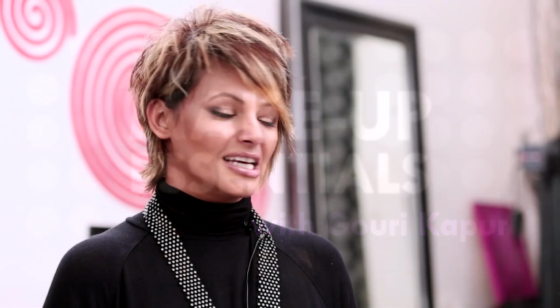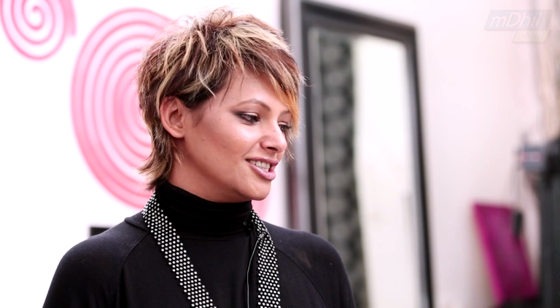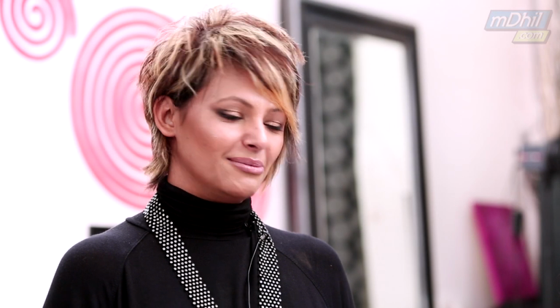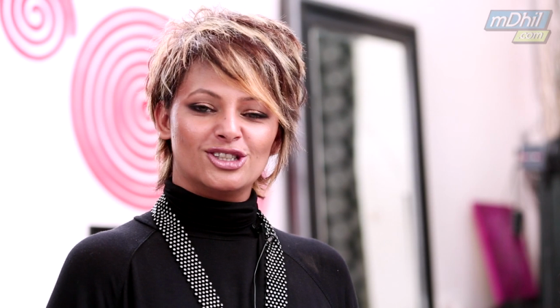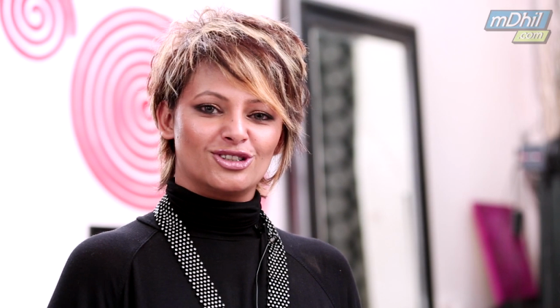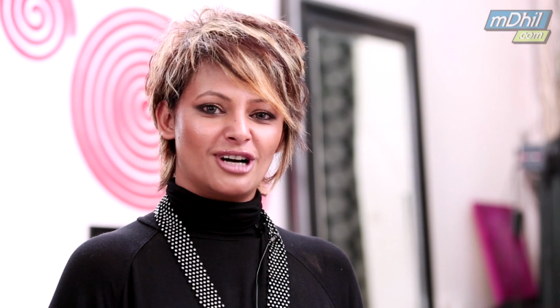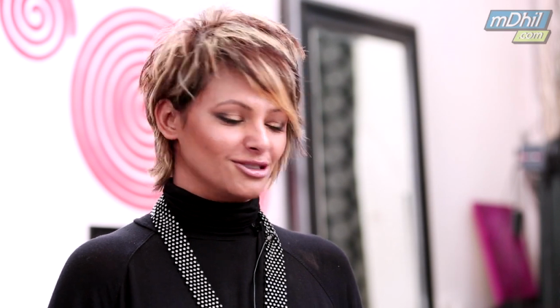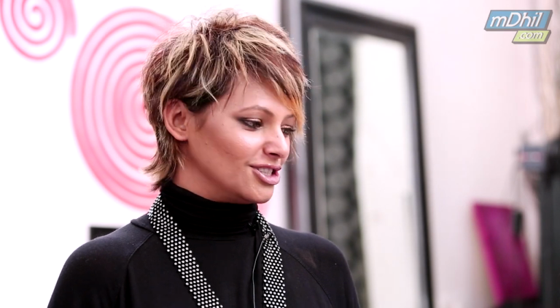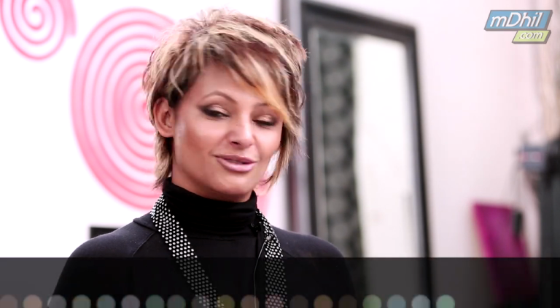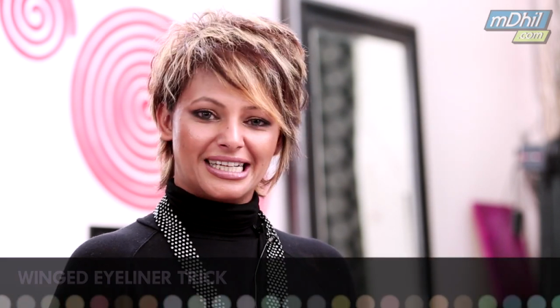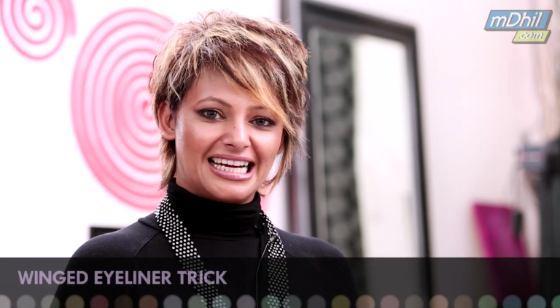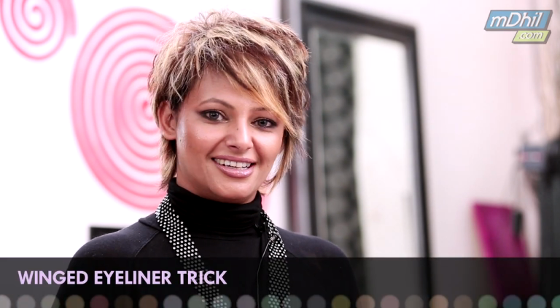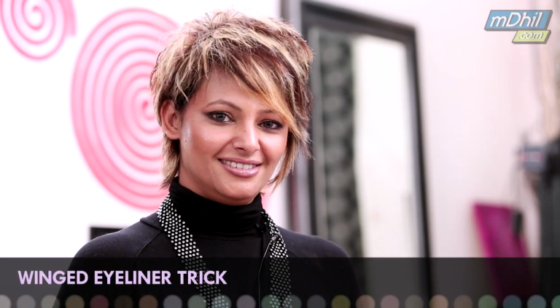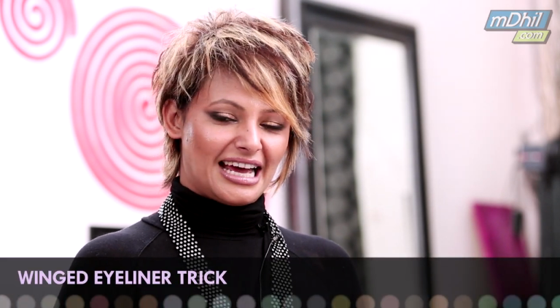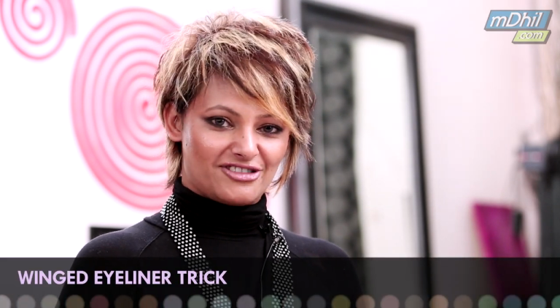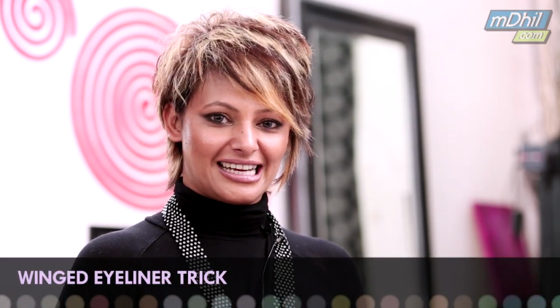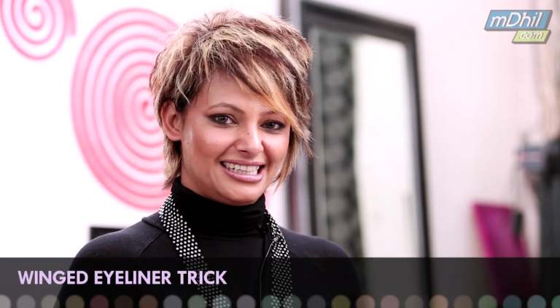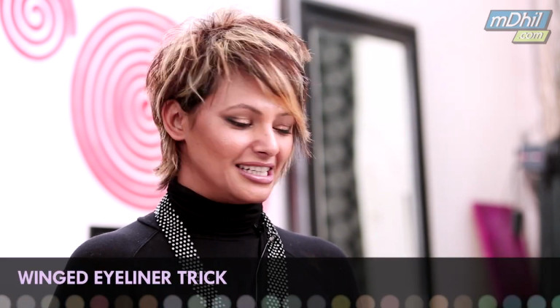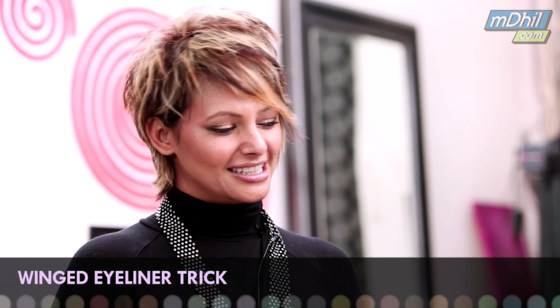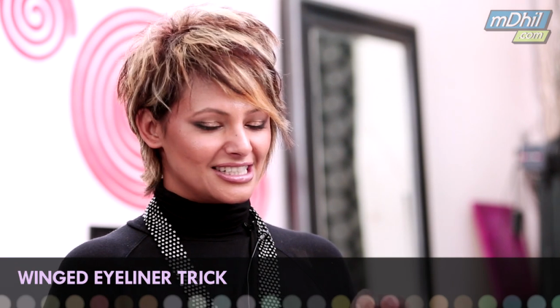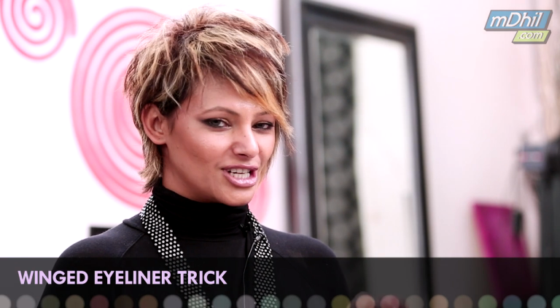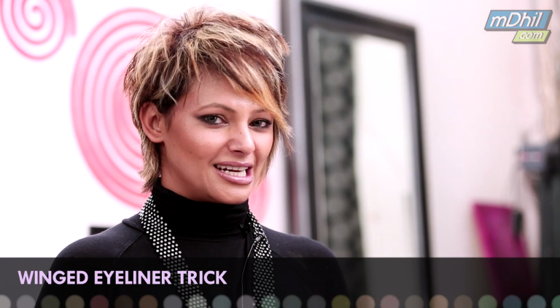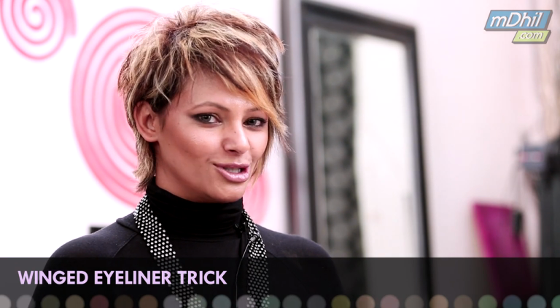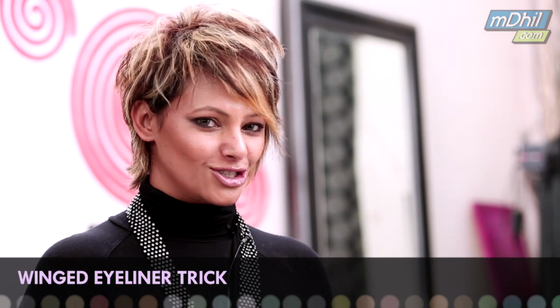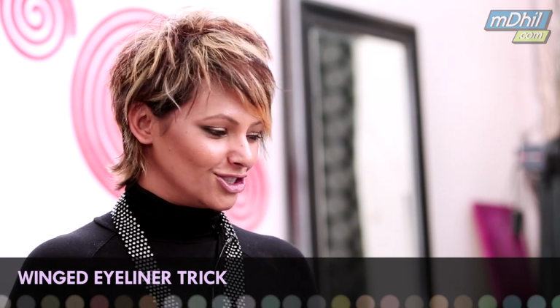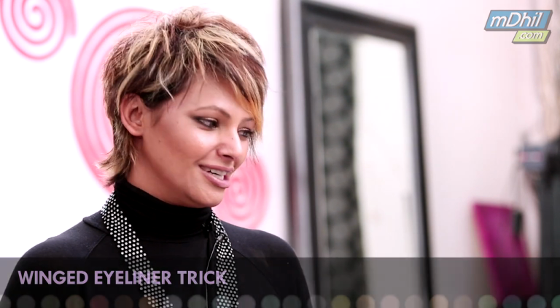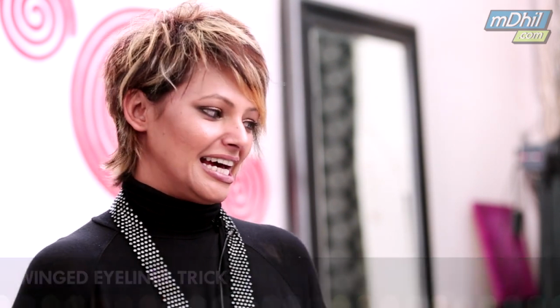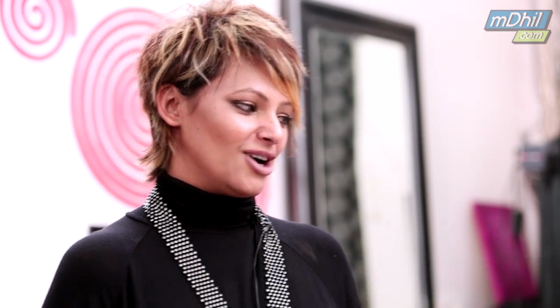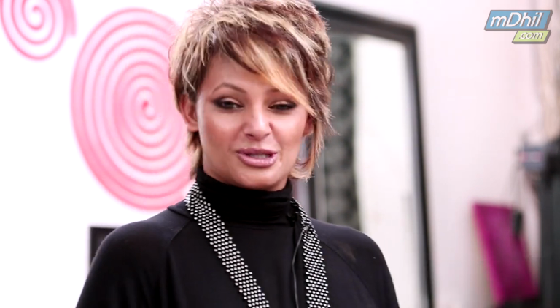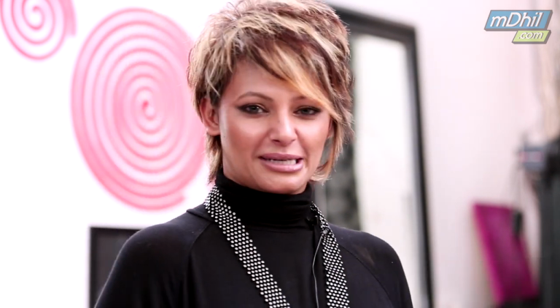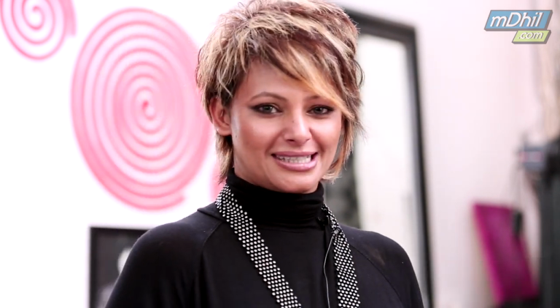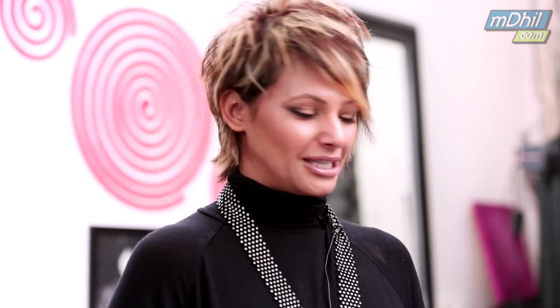Today I am going to show you how to achieve a winged eyeliner effortlessly. It's a little trick that I am going to show you which will make it much simpler.